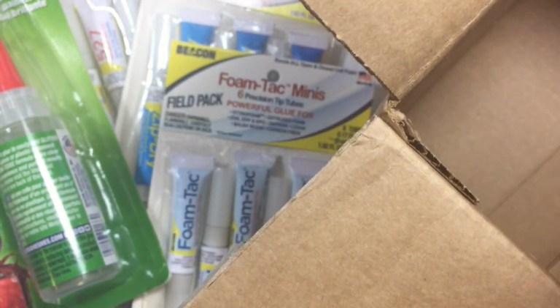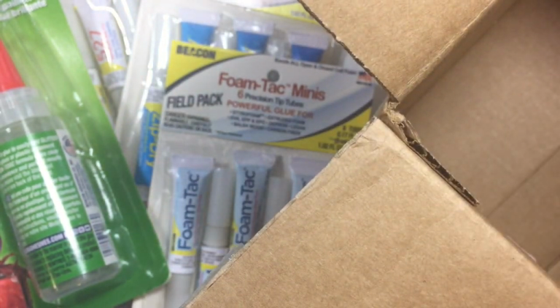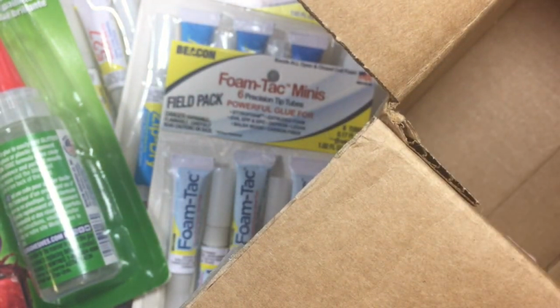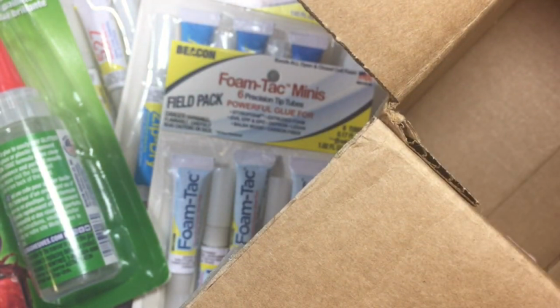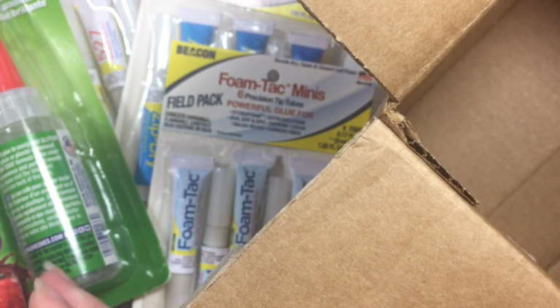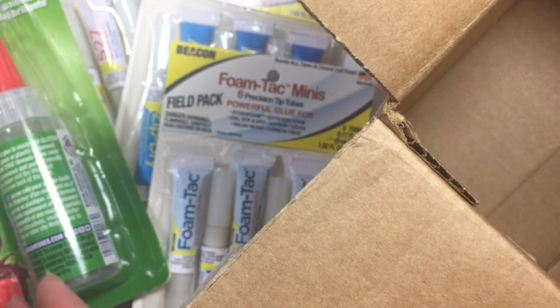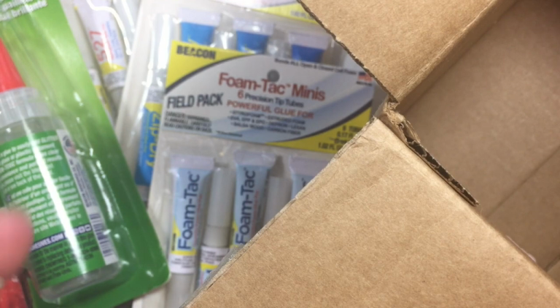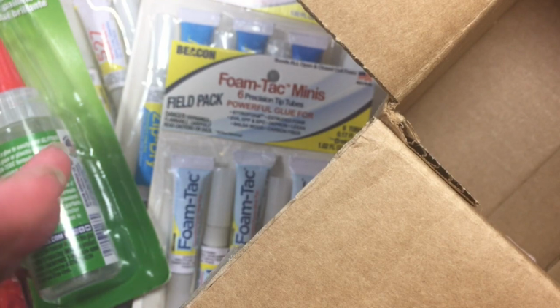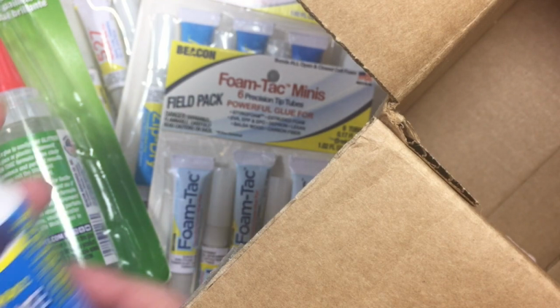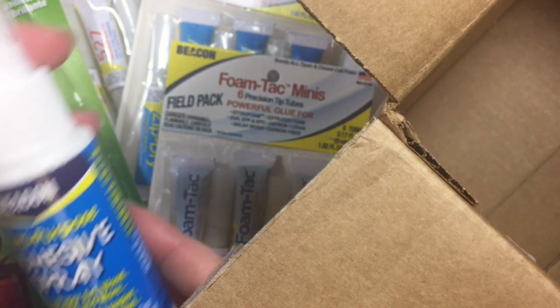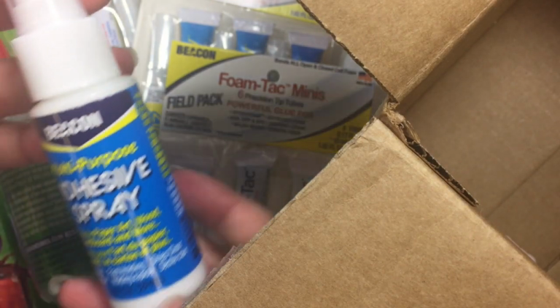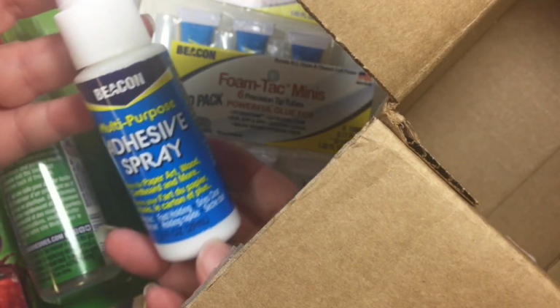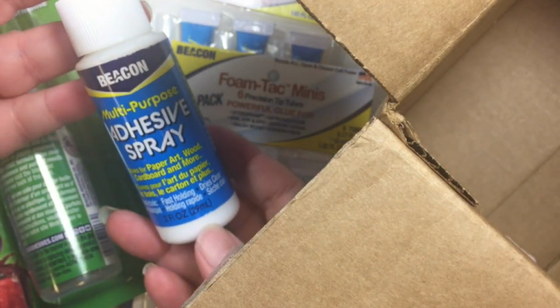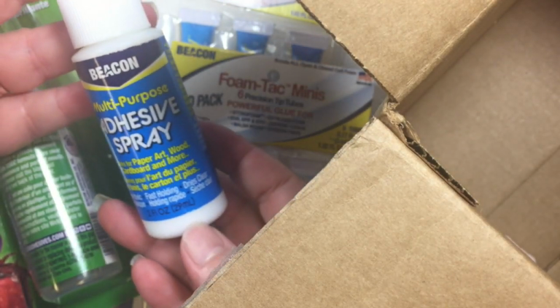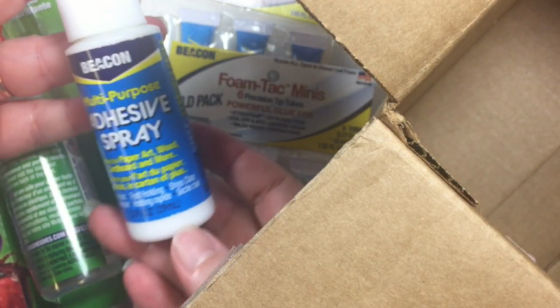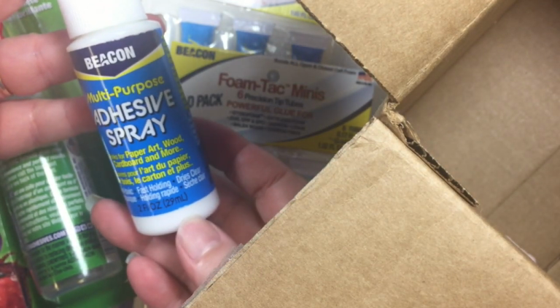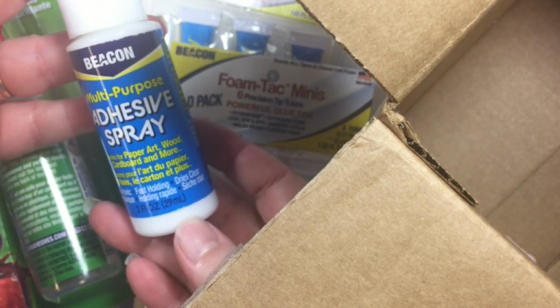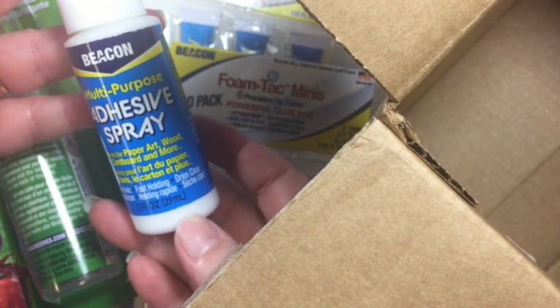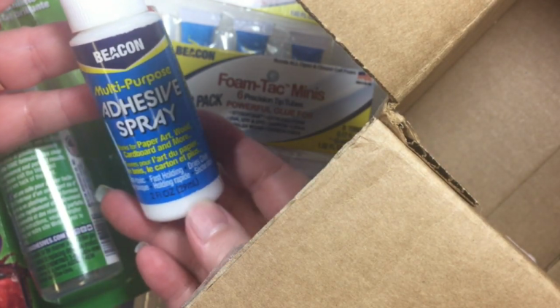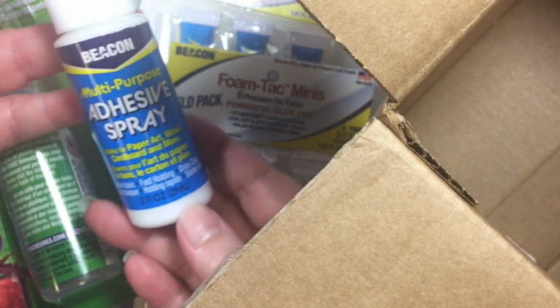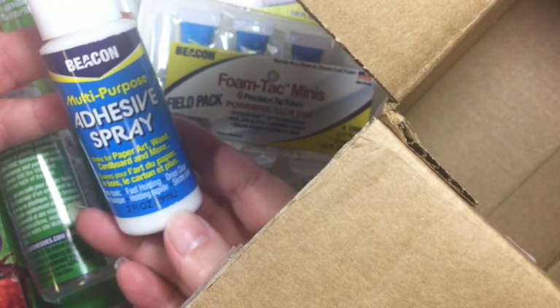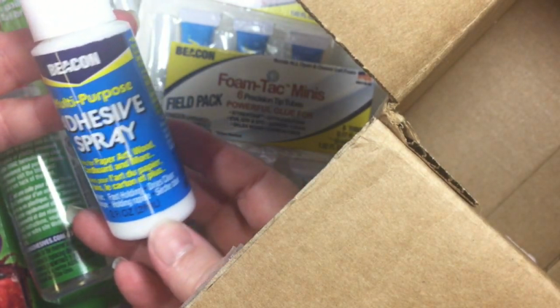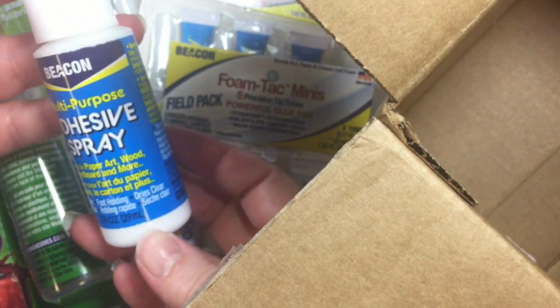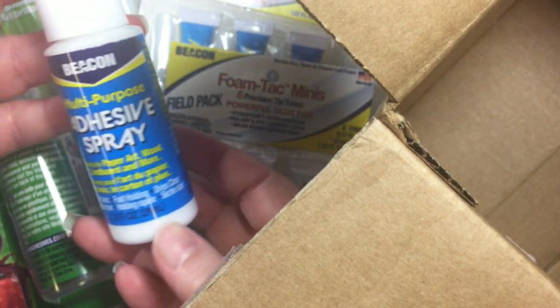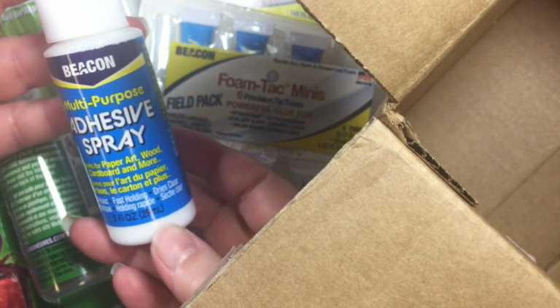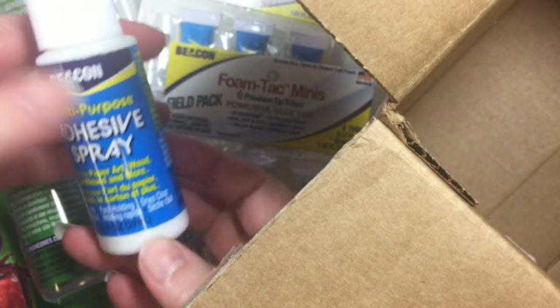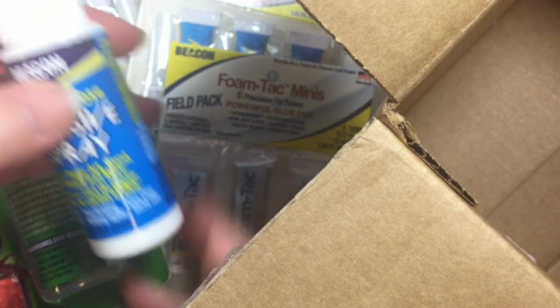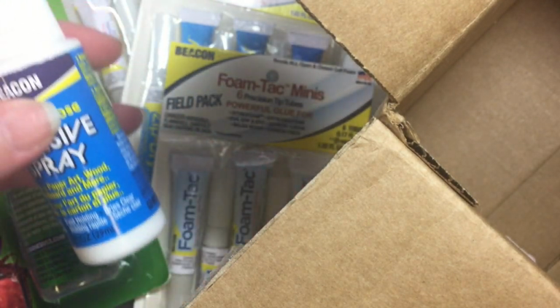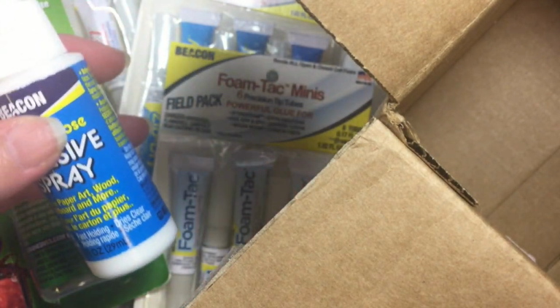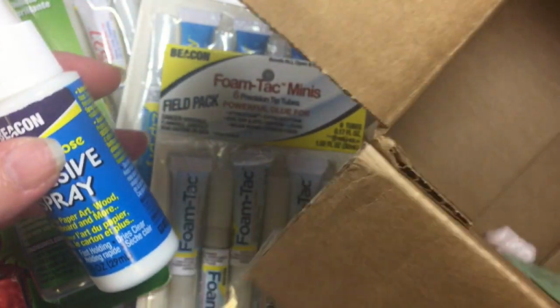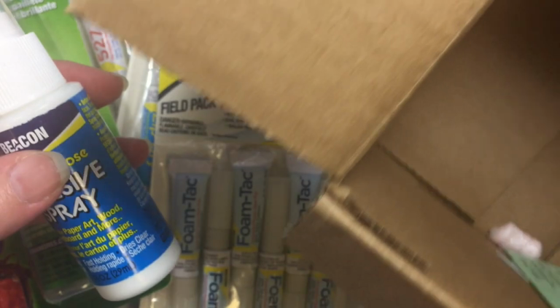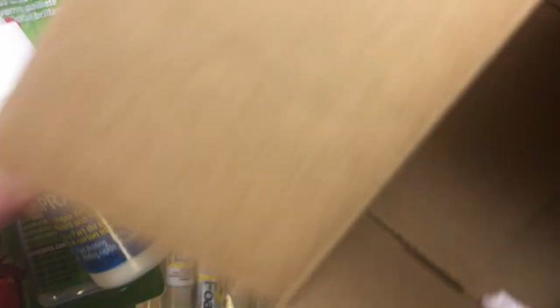And then lastly, I think this might be their newest product, is this multi-purpose adhesive spray.